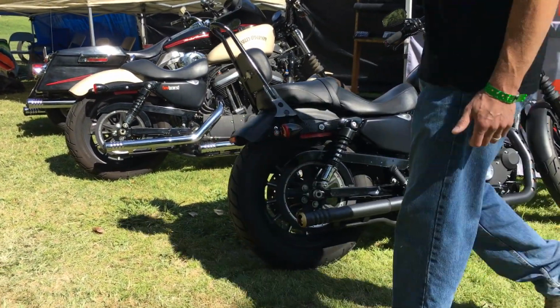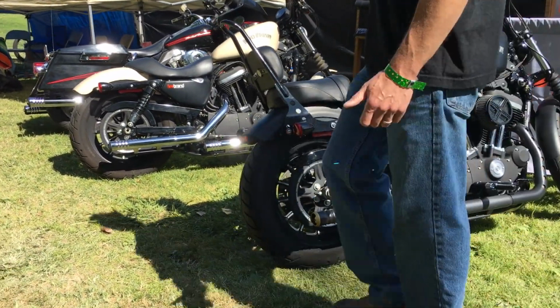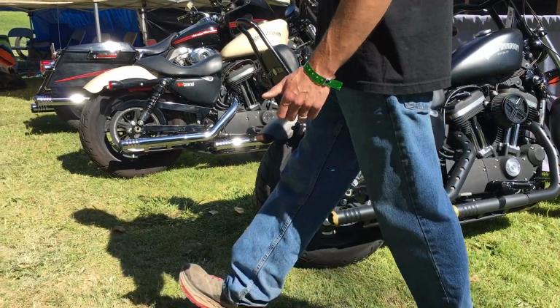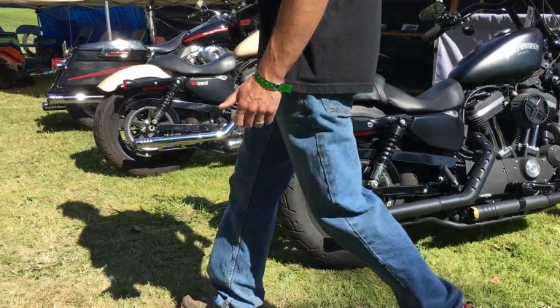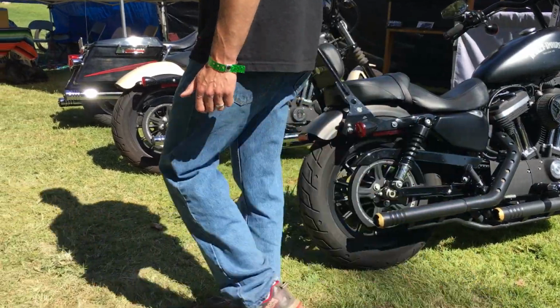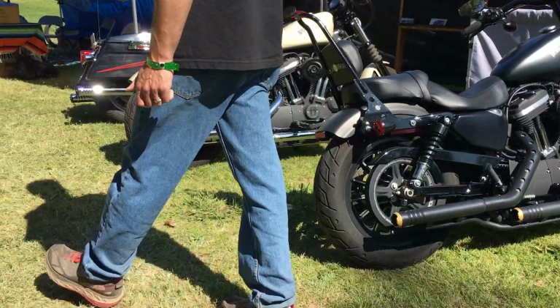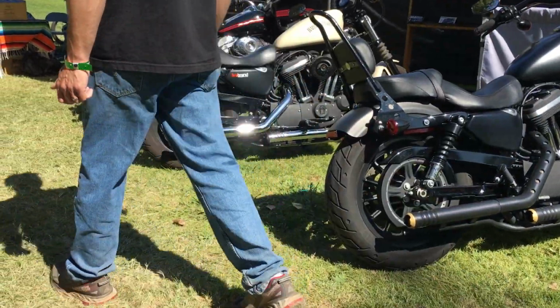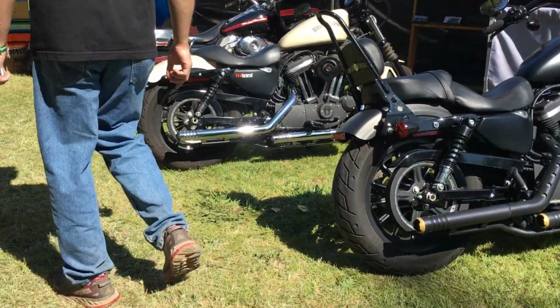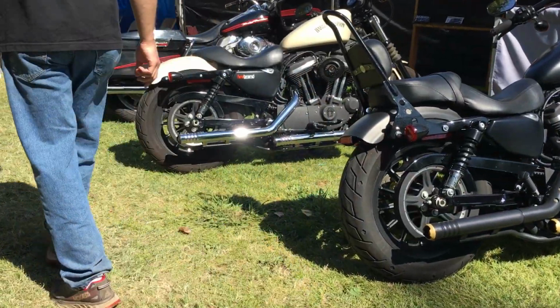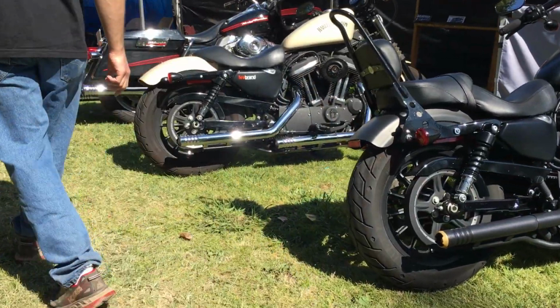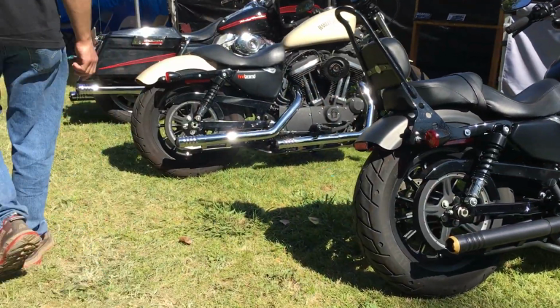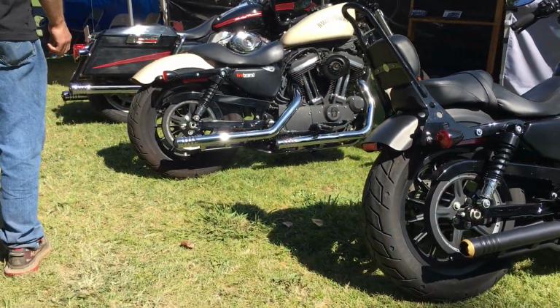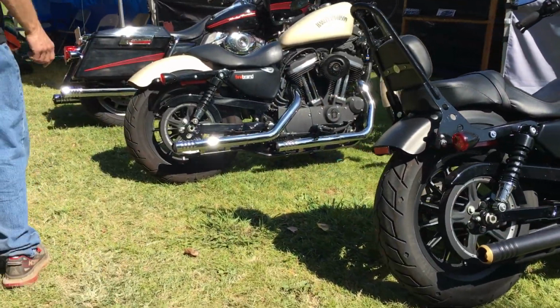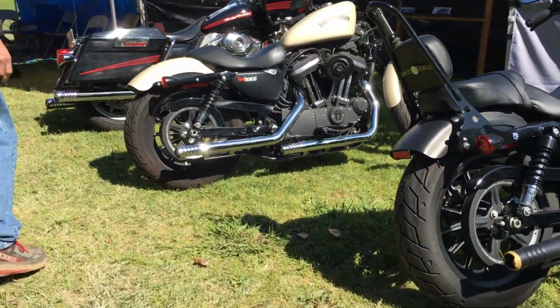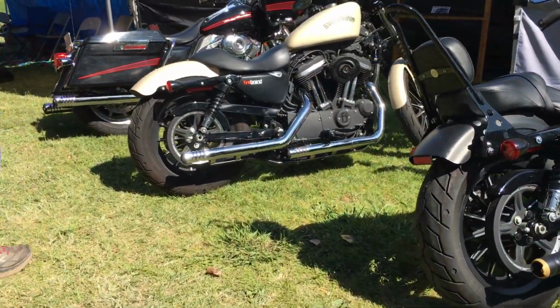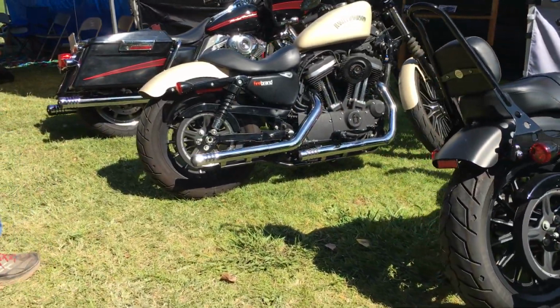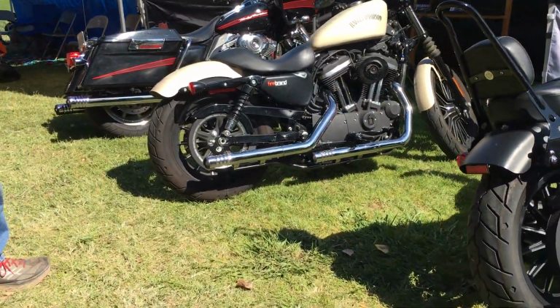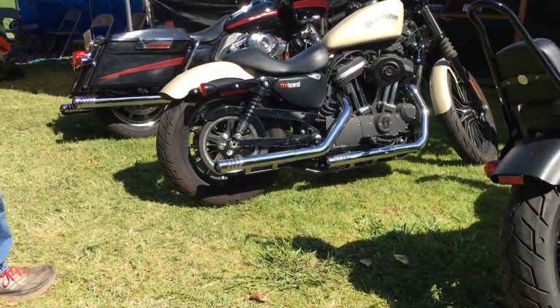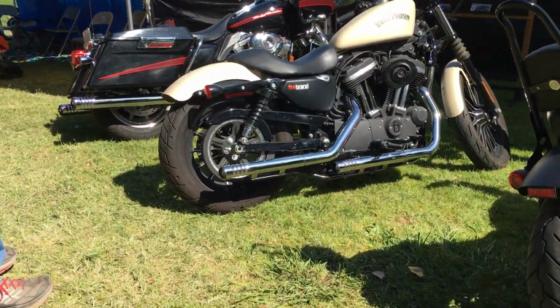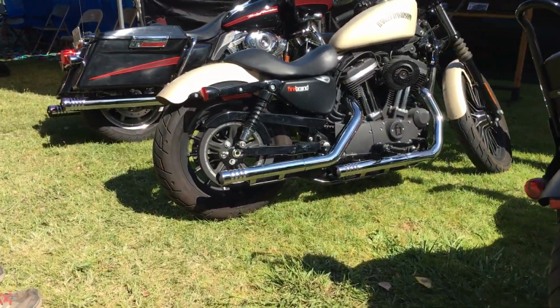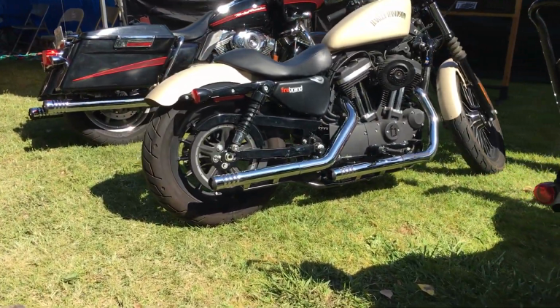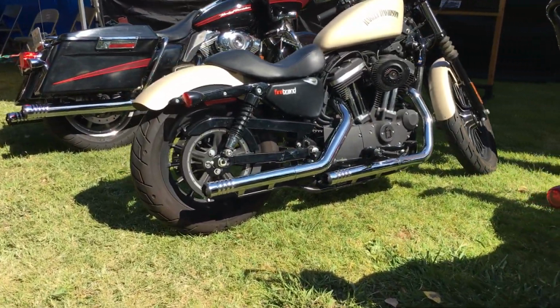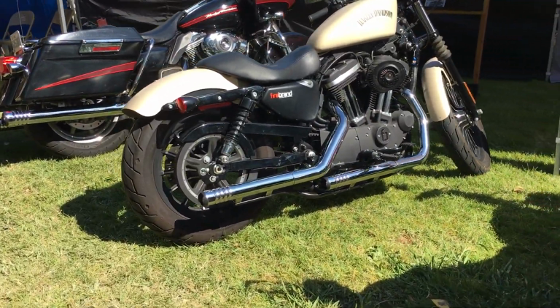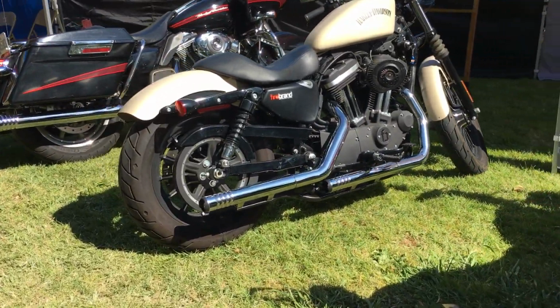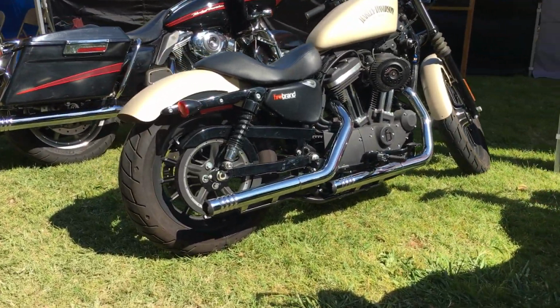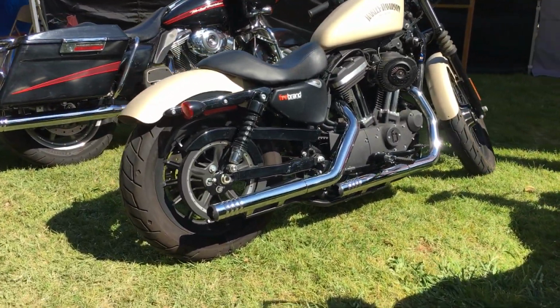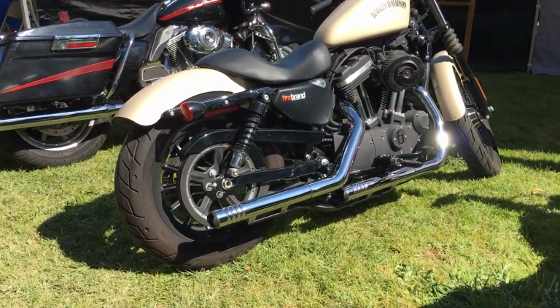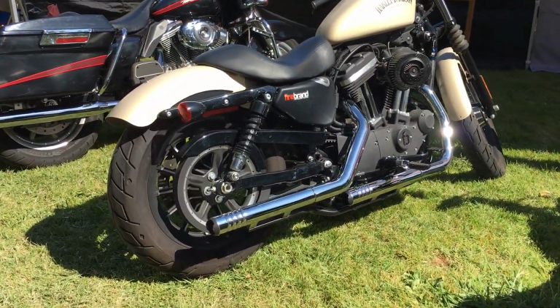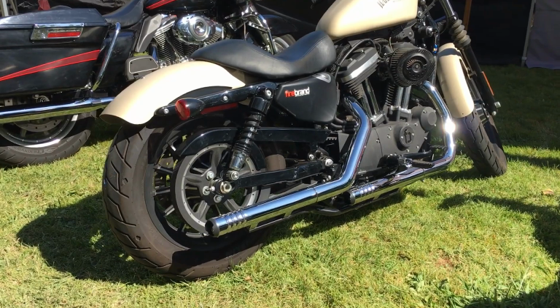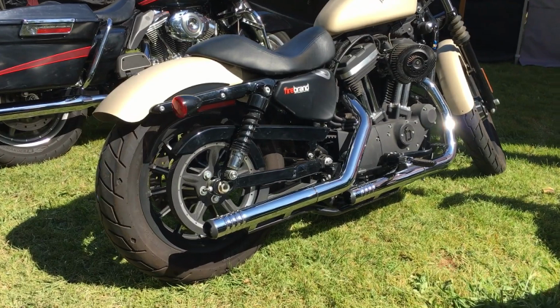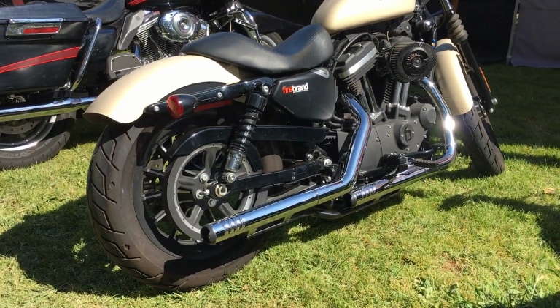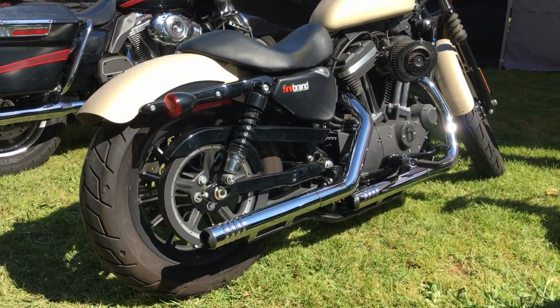Over here we've got the new chrome. So whether you want them on your Sportster in black or chrome, we've got both for you.